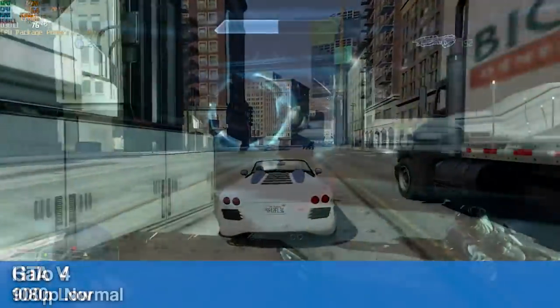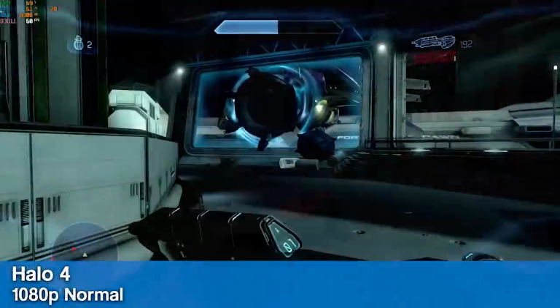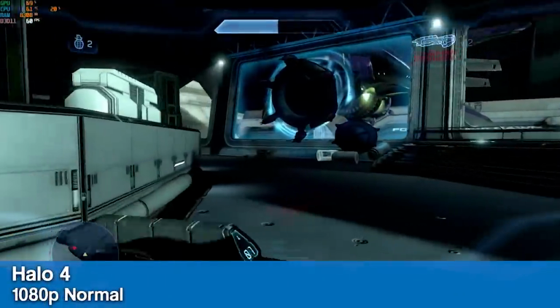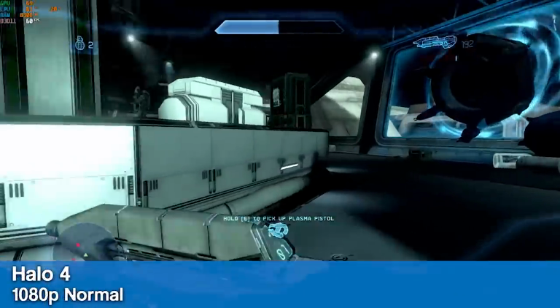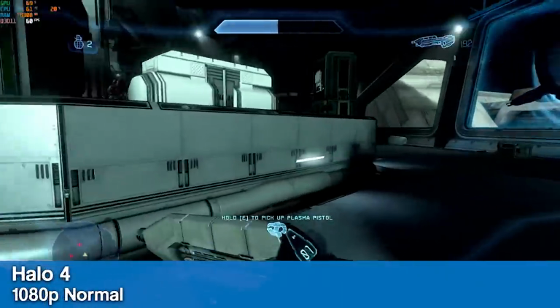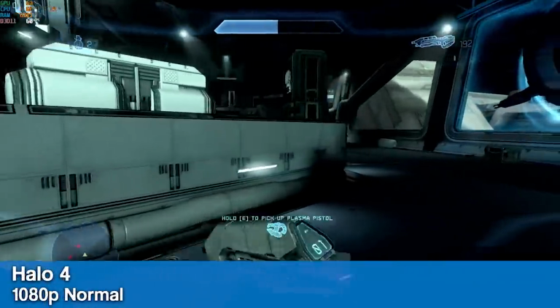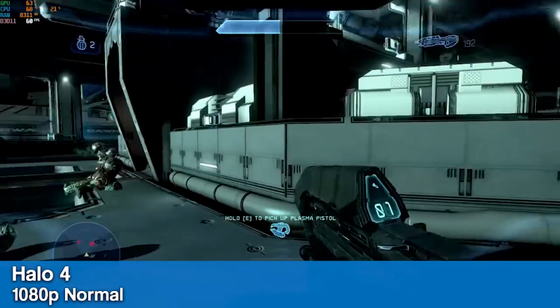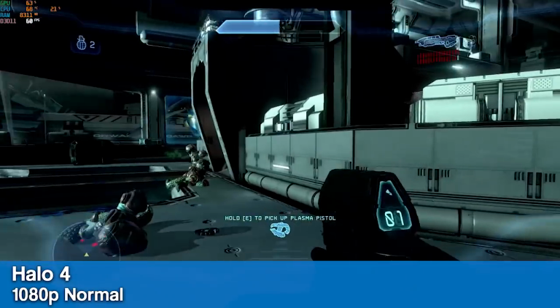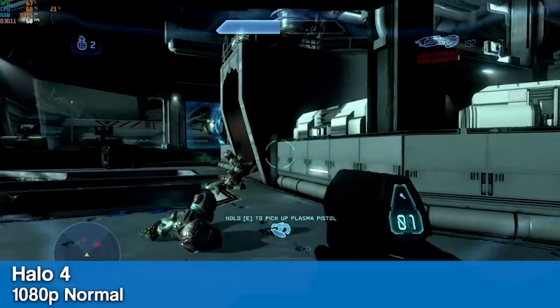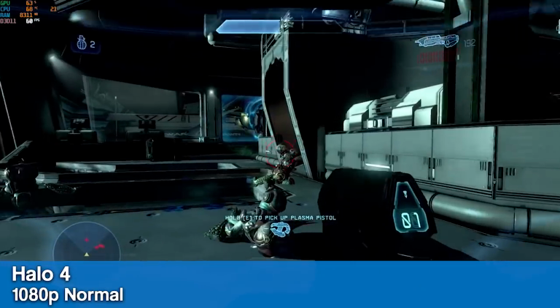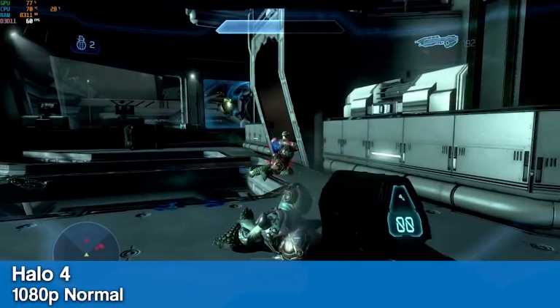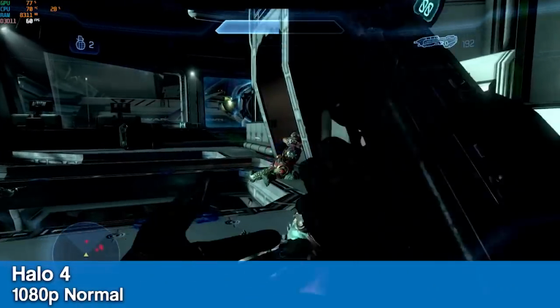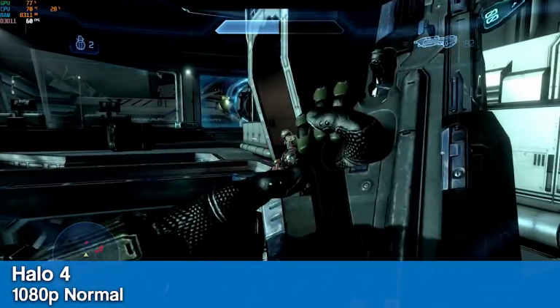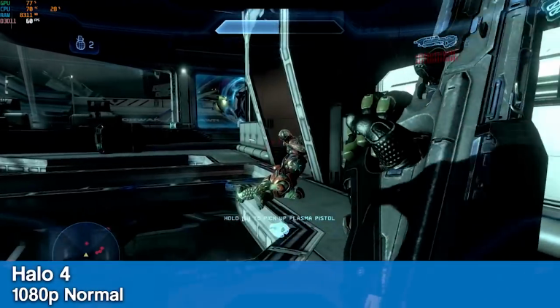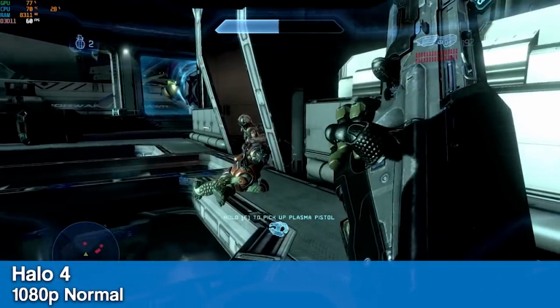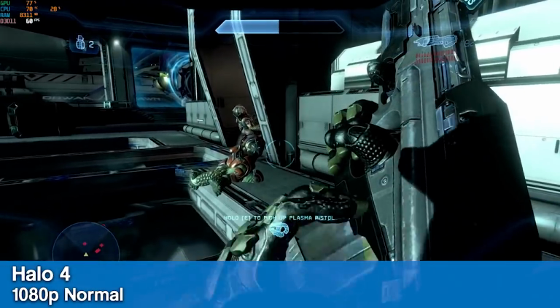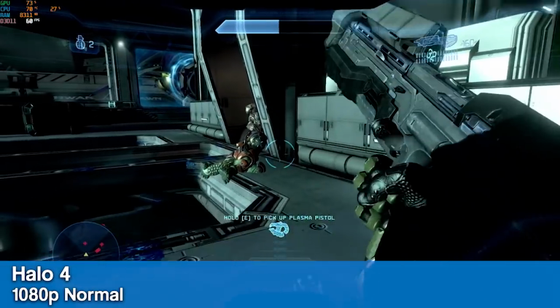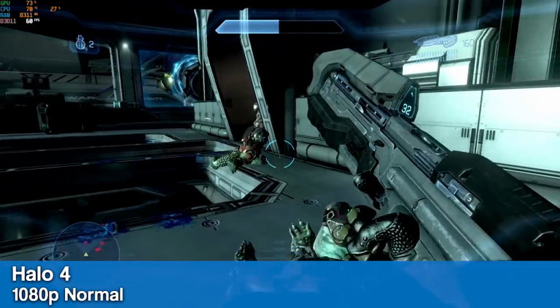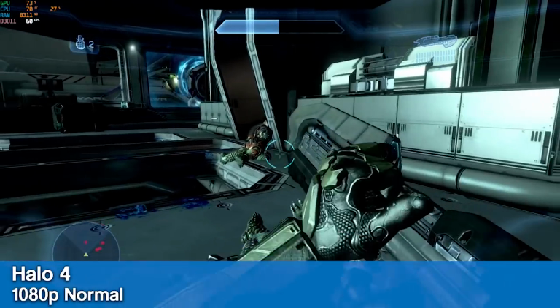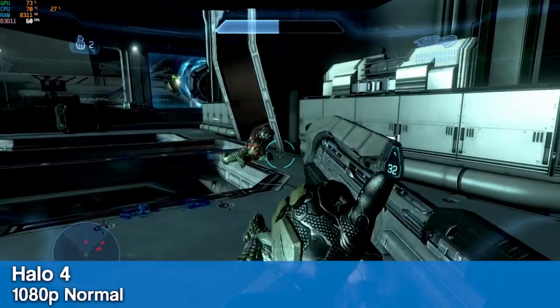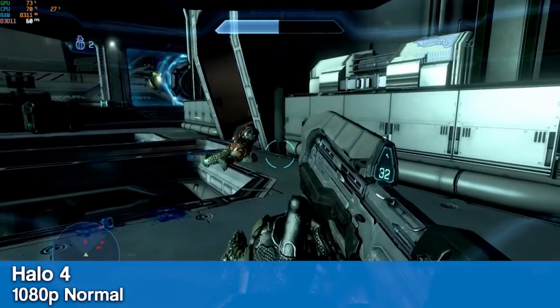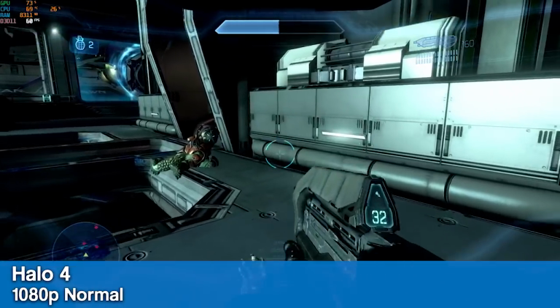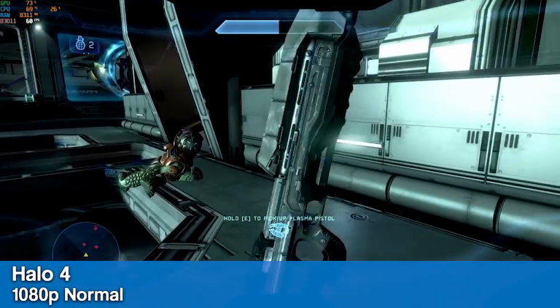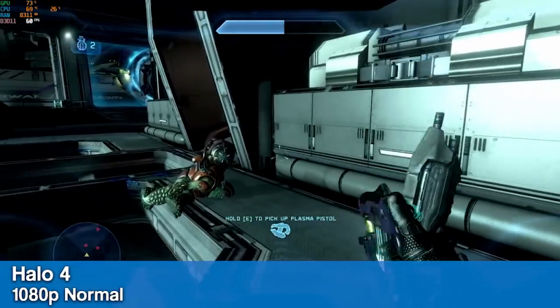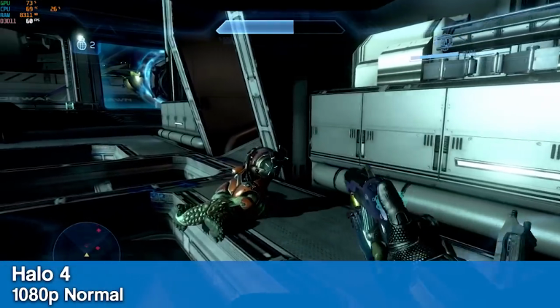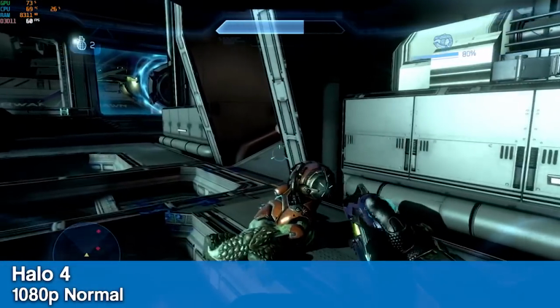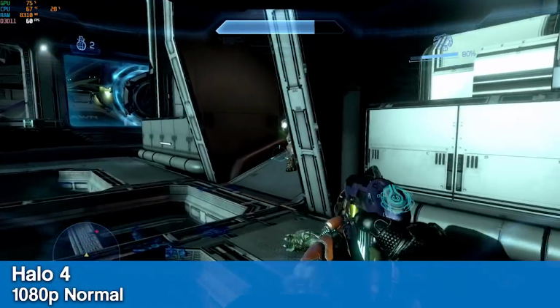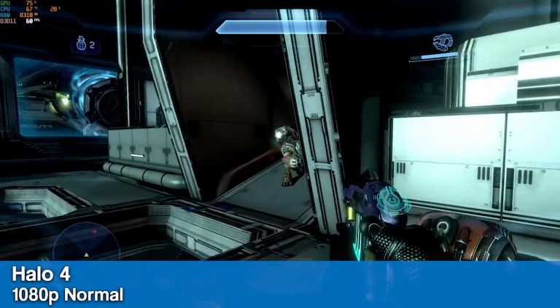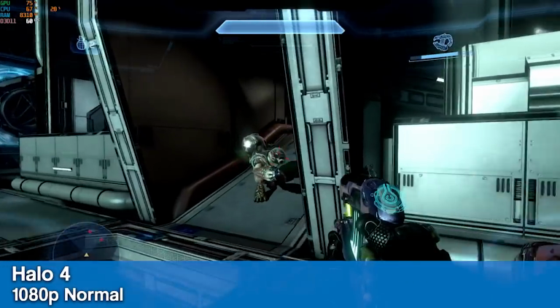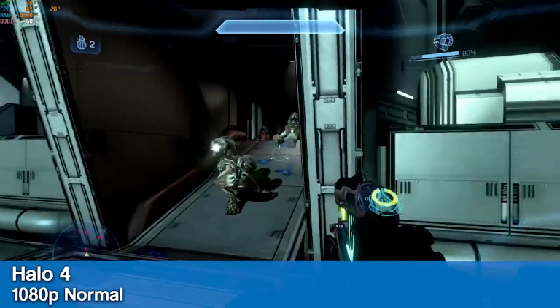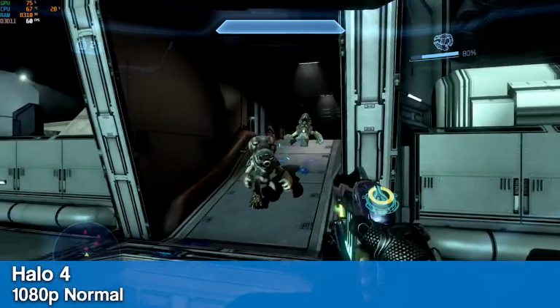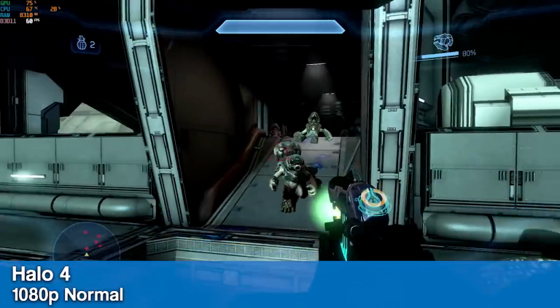Here we have Halo 4 running at 1080p normal 60fps with only some slight dips in the test footage.